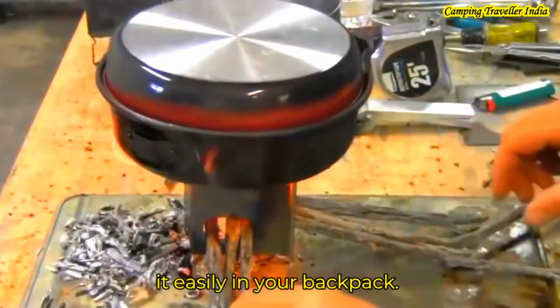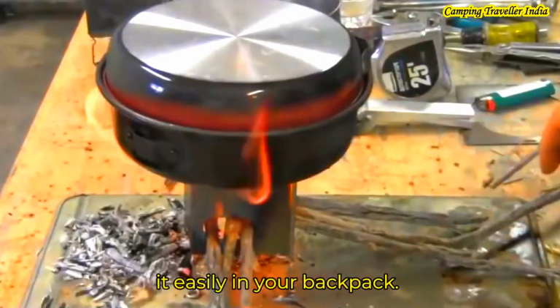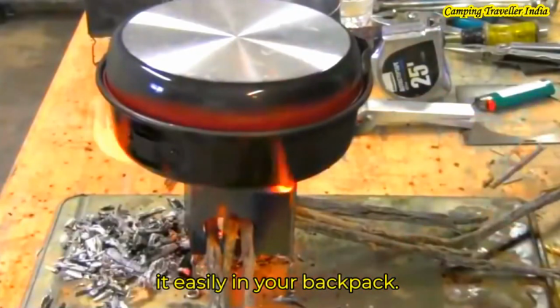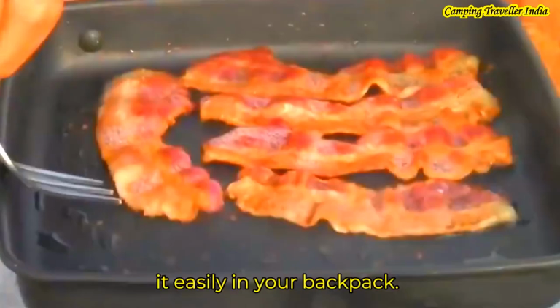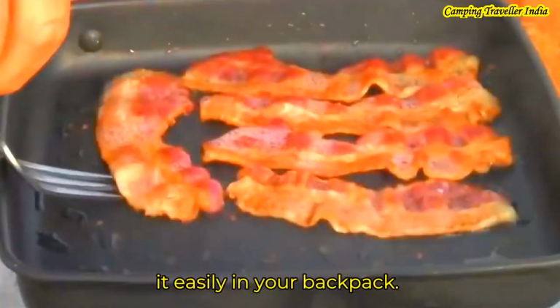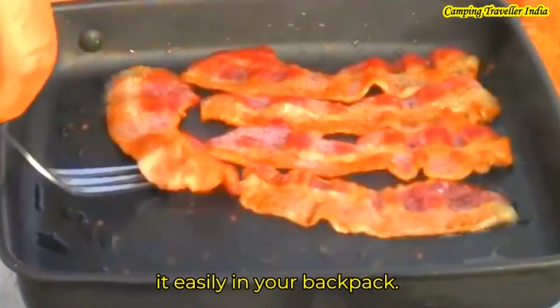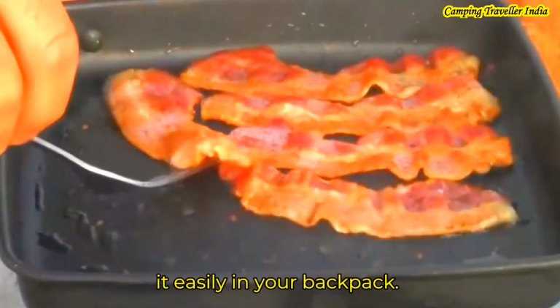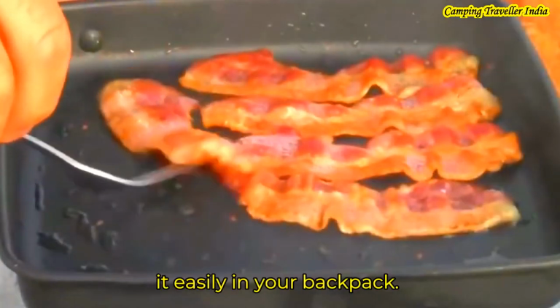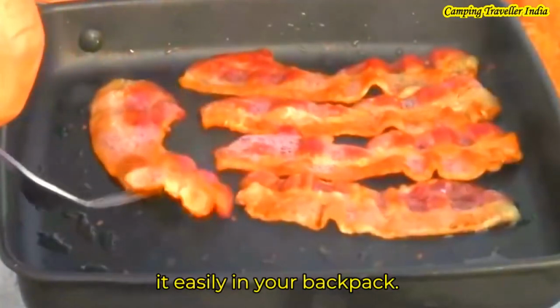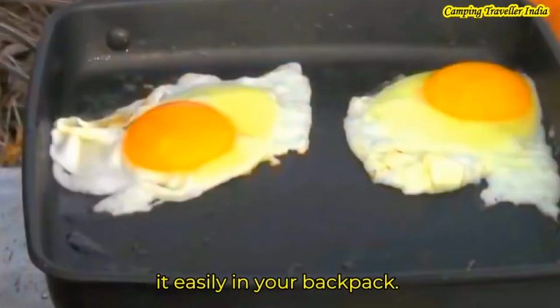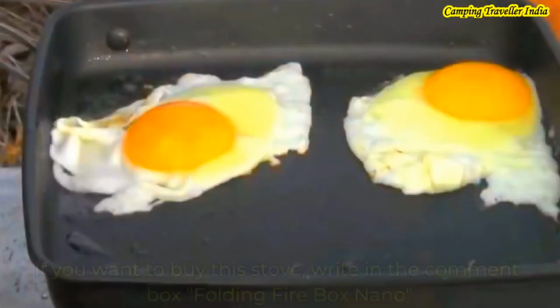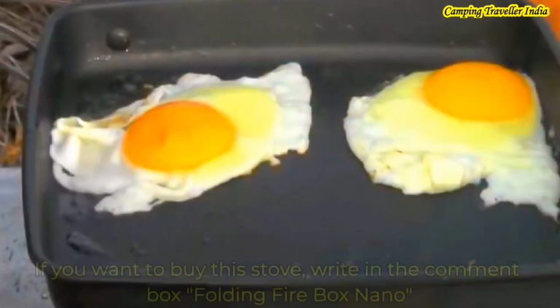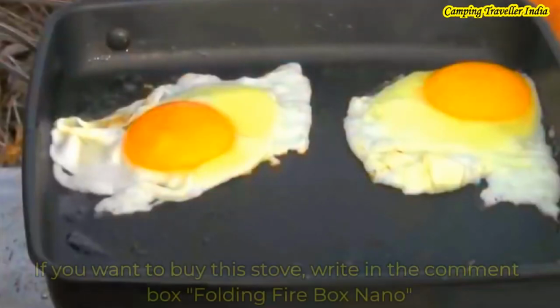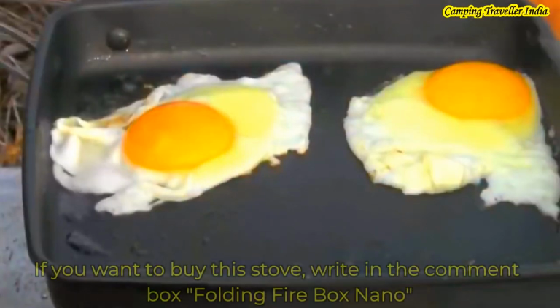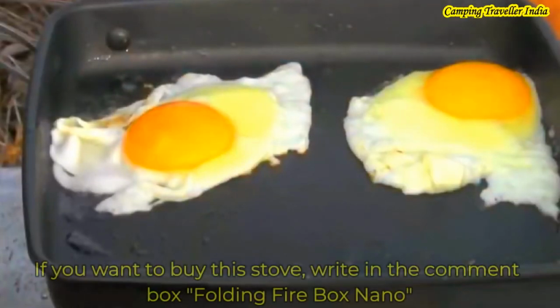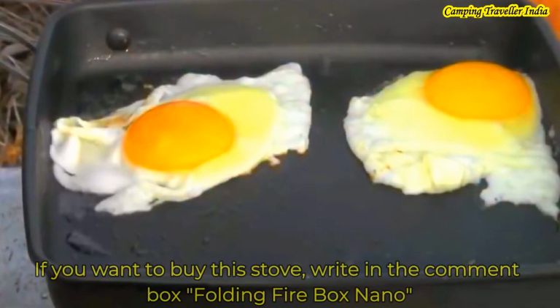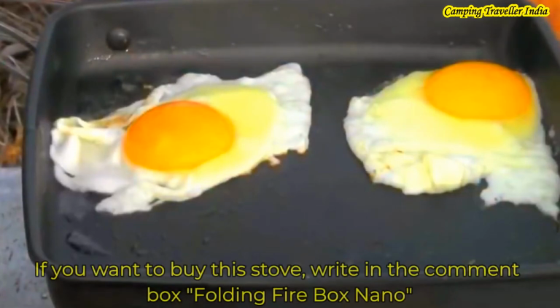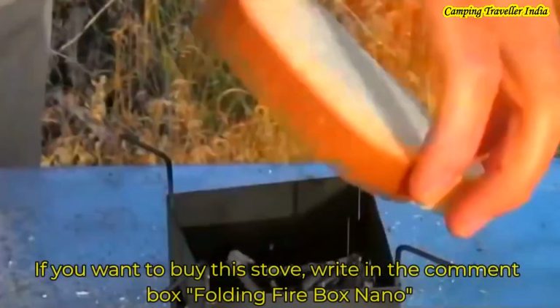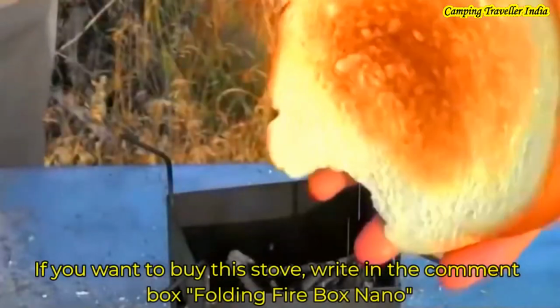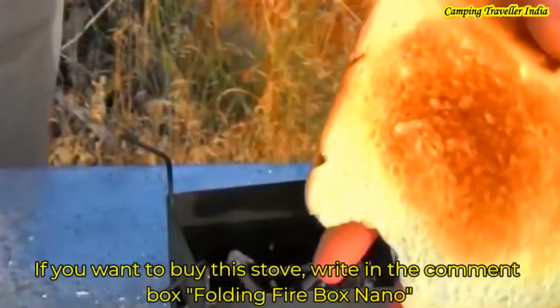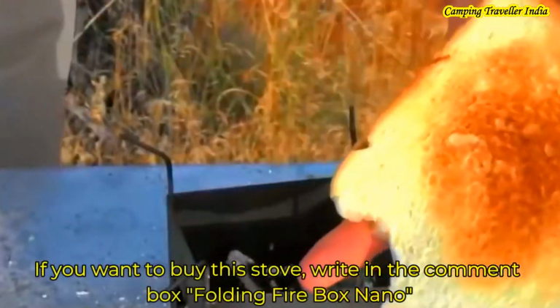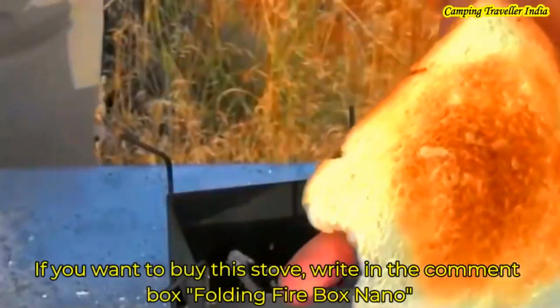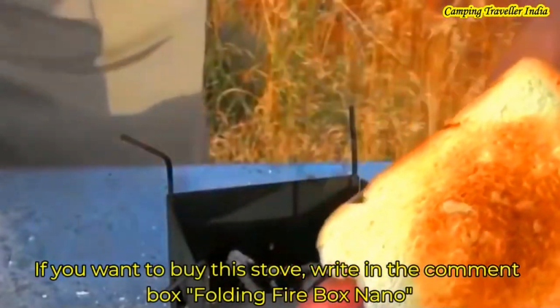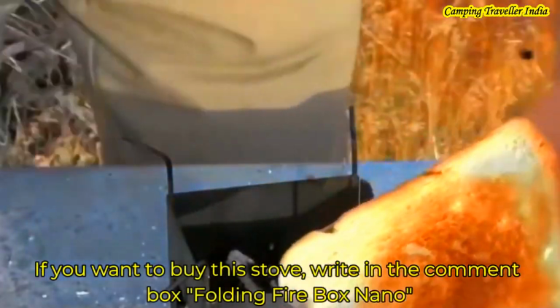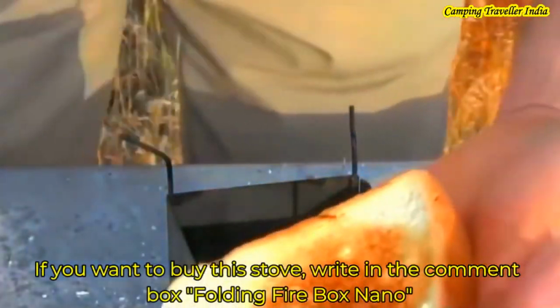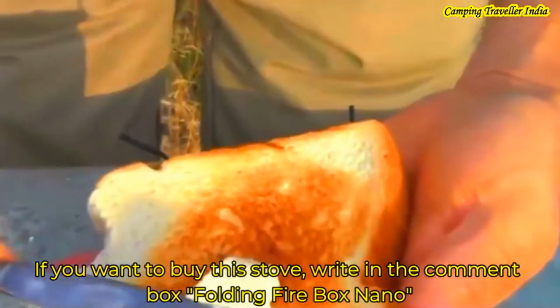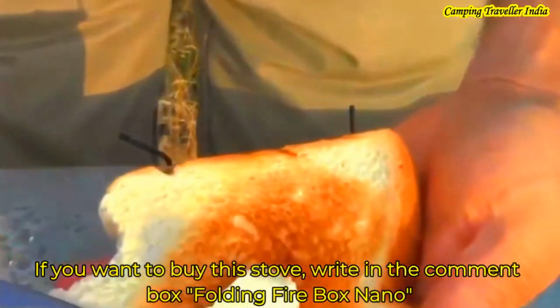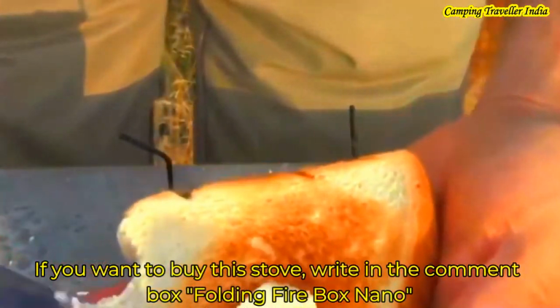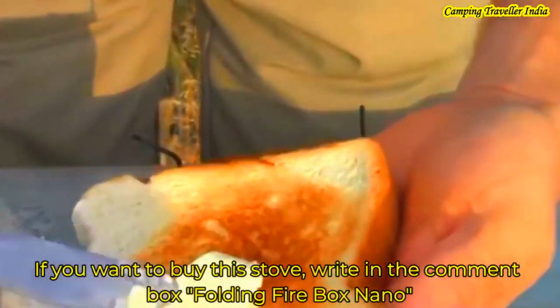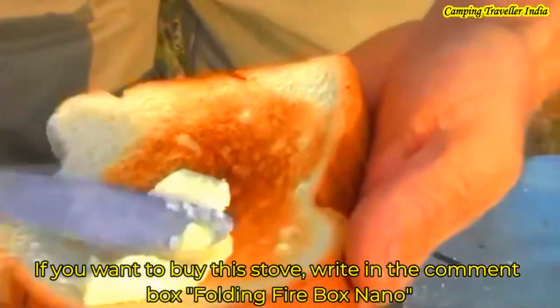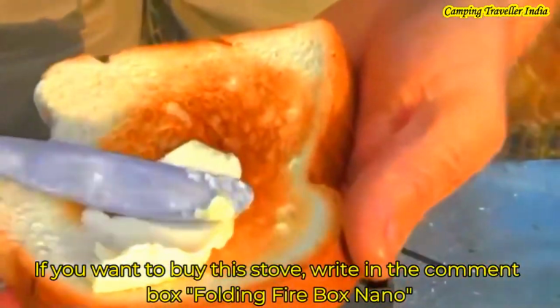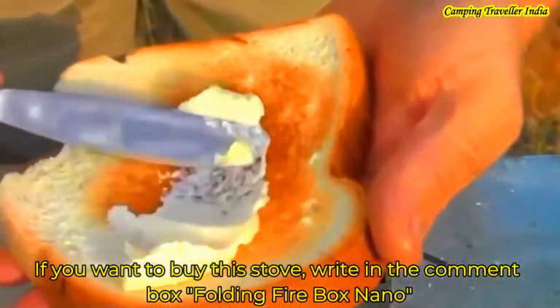If you want to buy this stove, write in the comment box with the name Folding Firebox Nano.